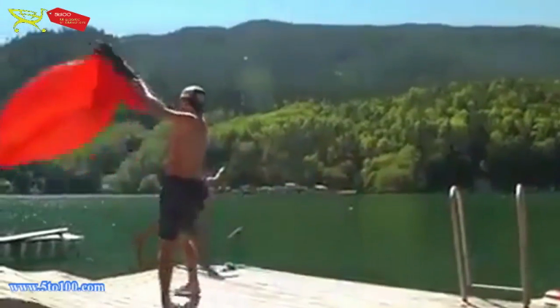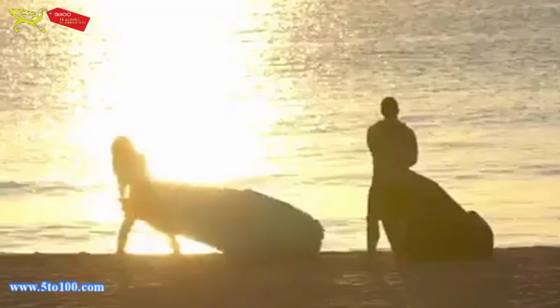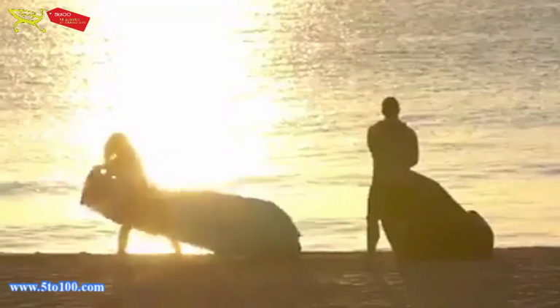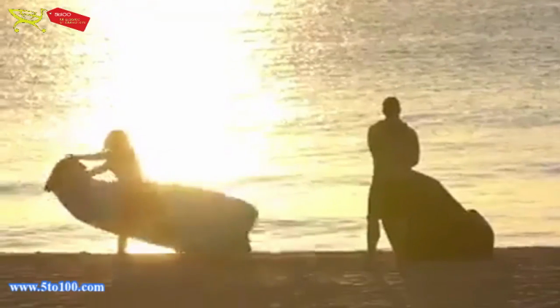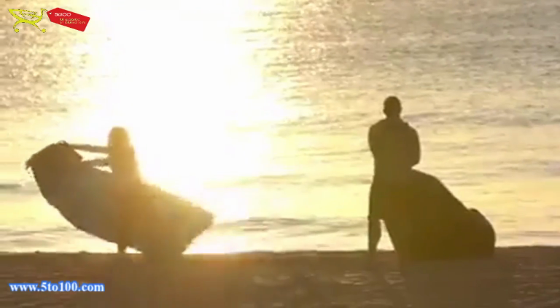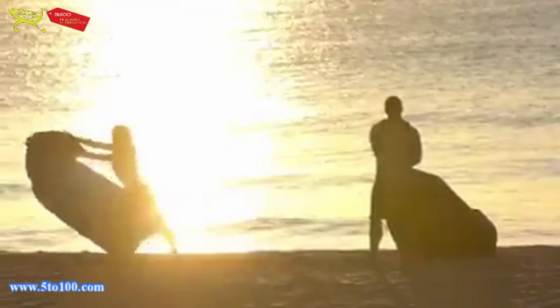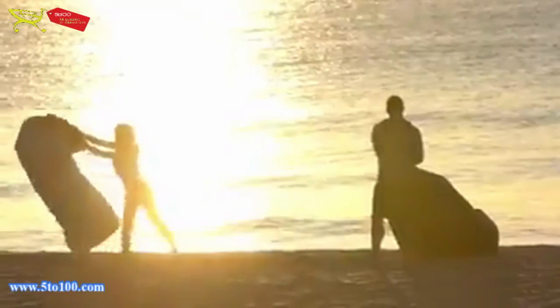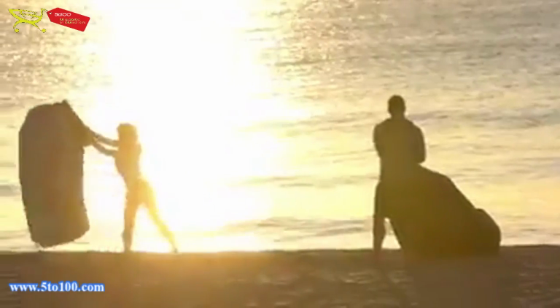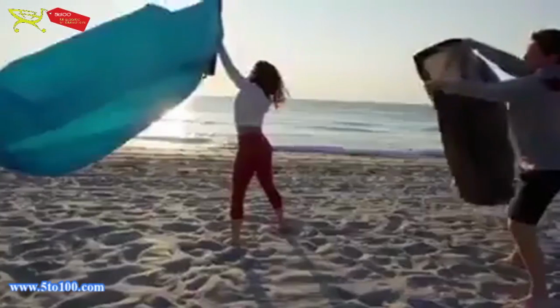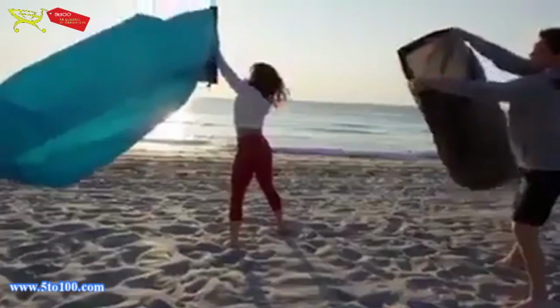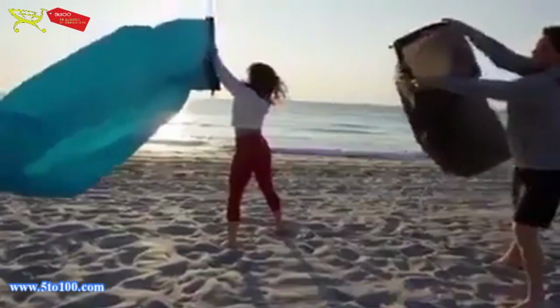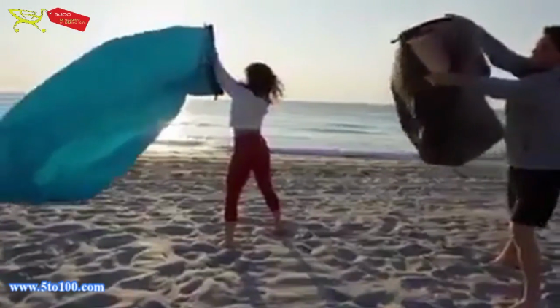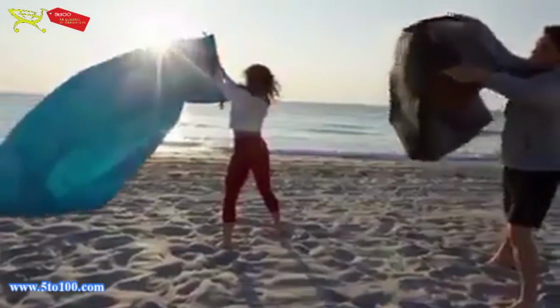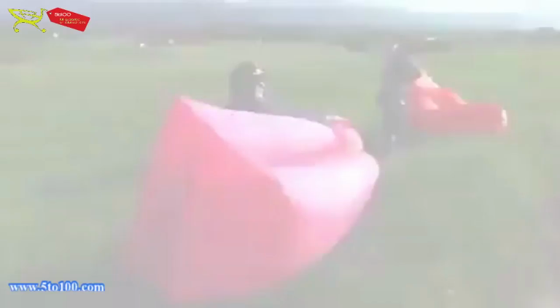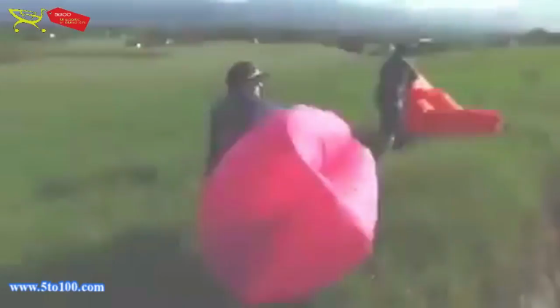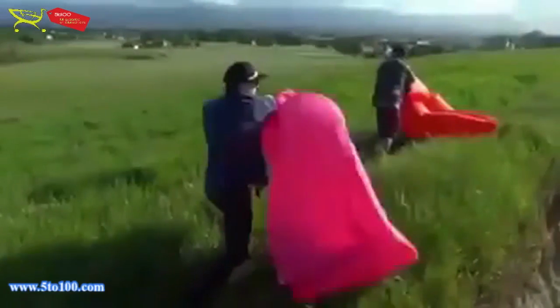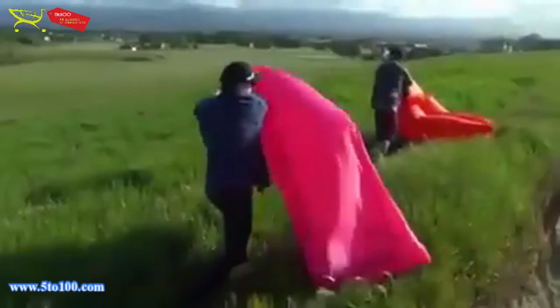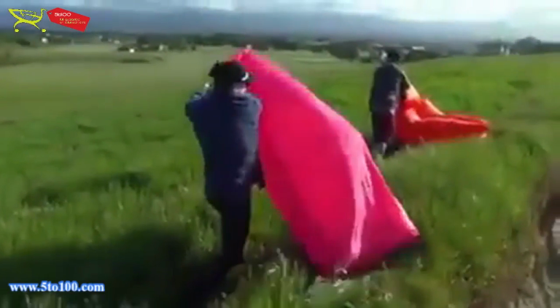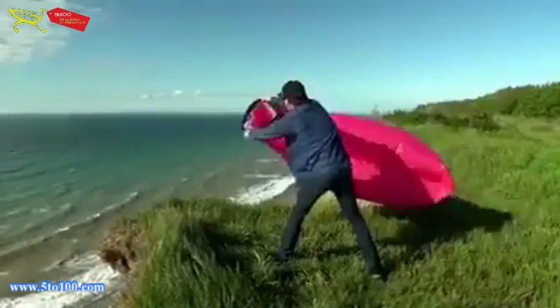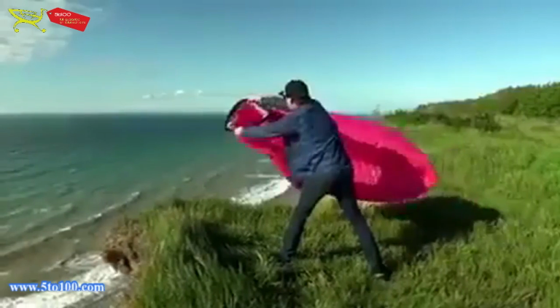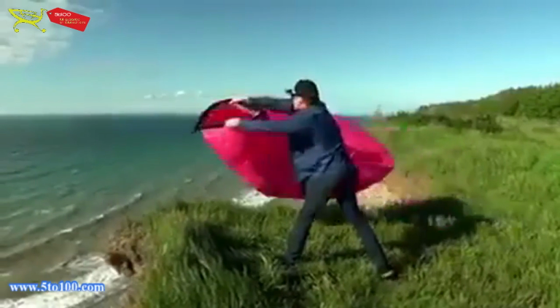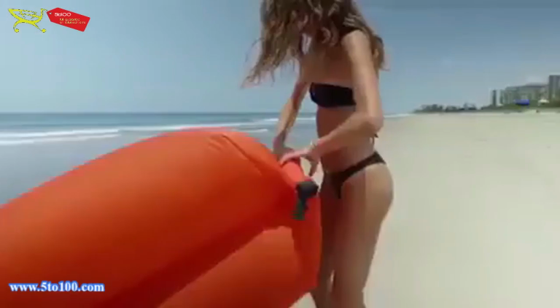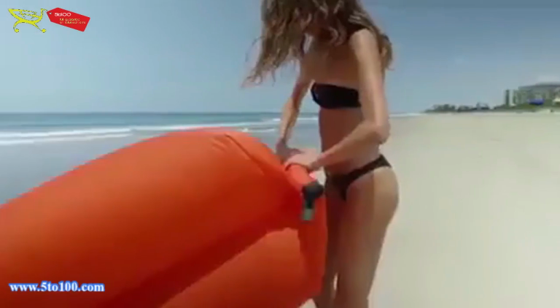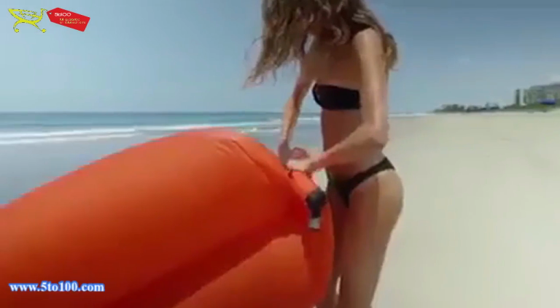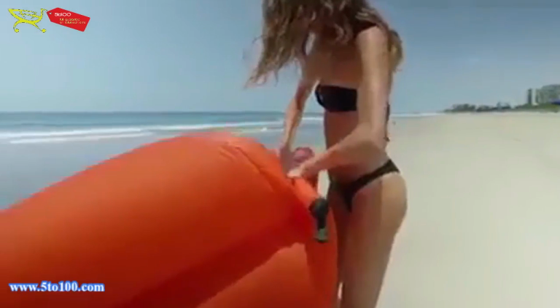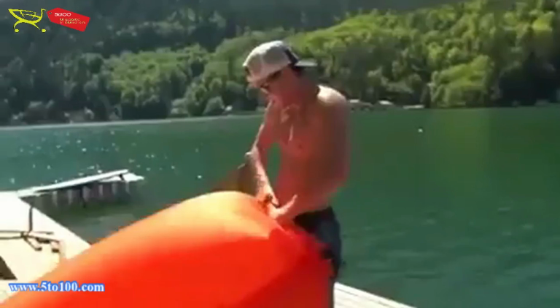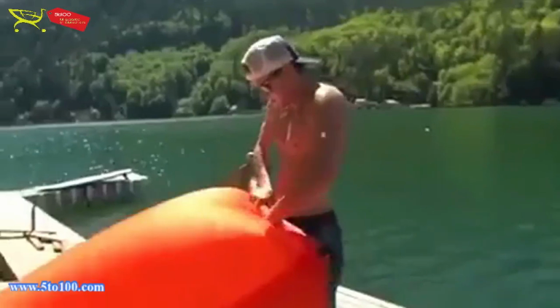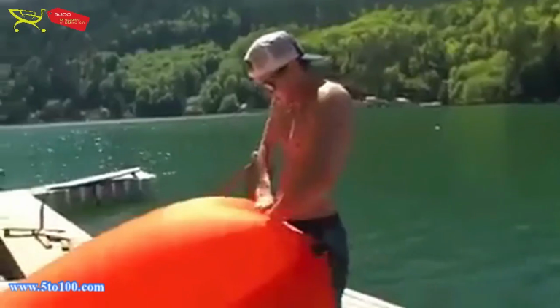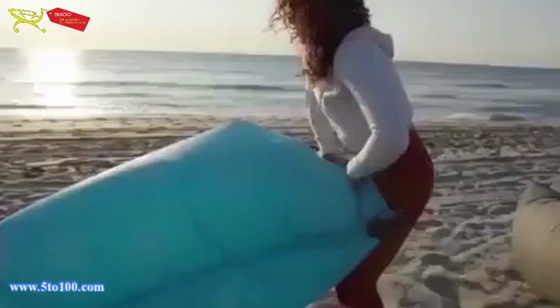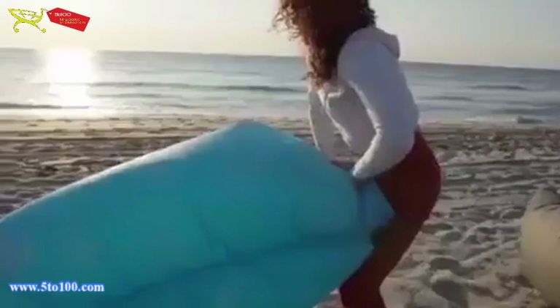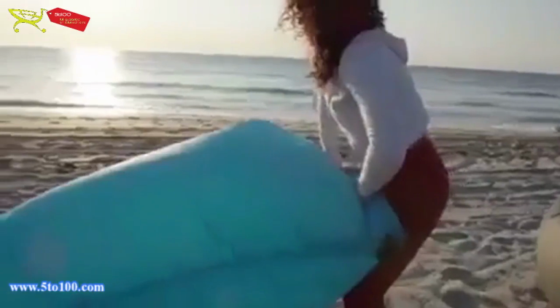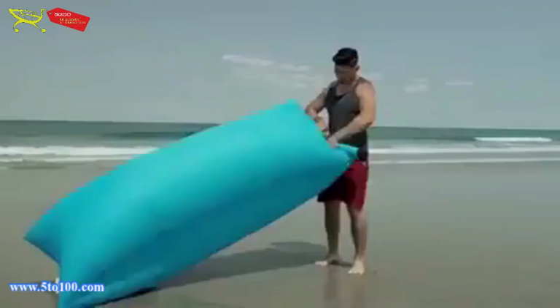The great thing about them is that they do not require any pumps to inflate them. The surrounding air will do just fine, so fill them up.